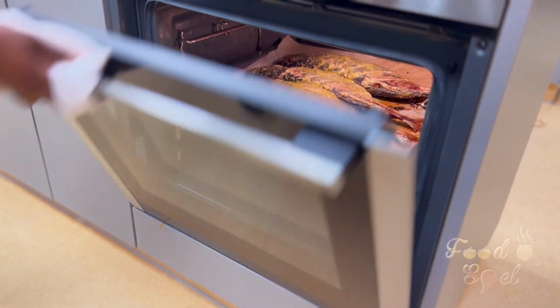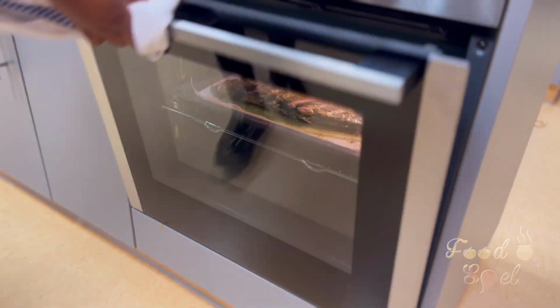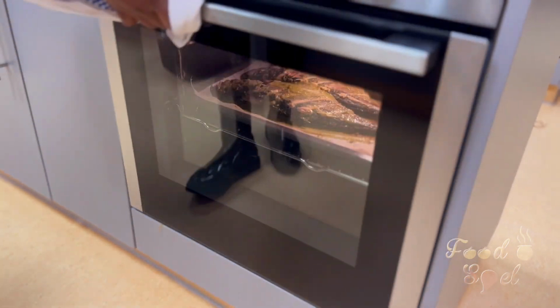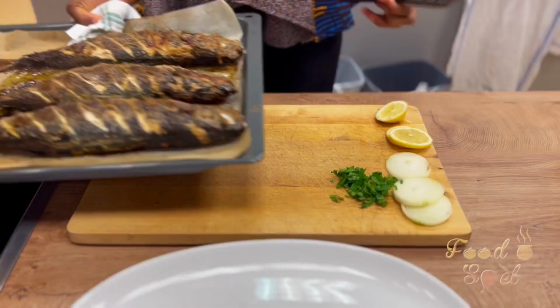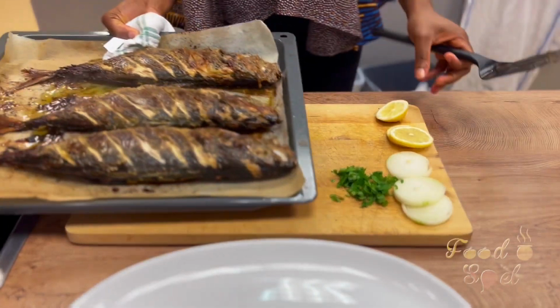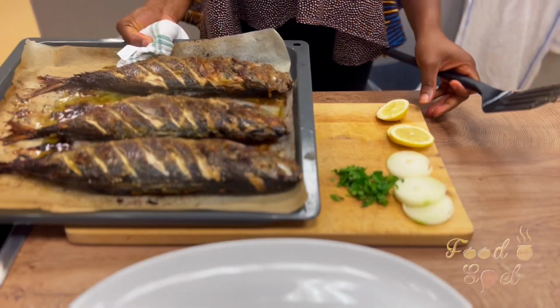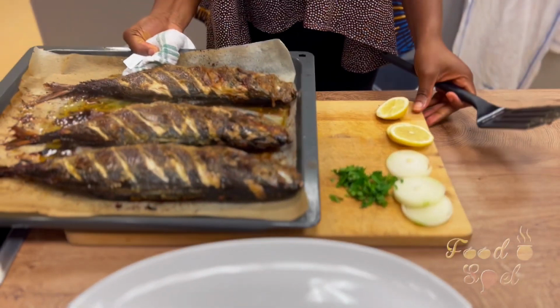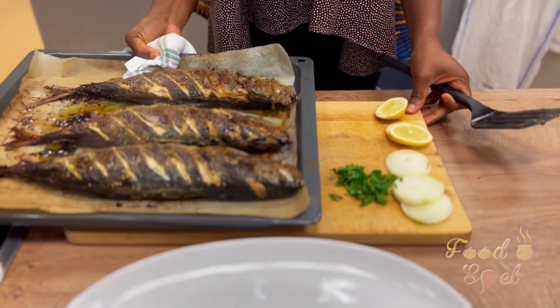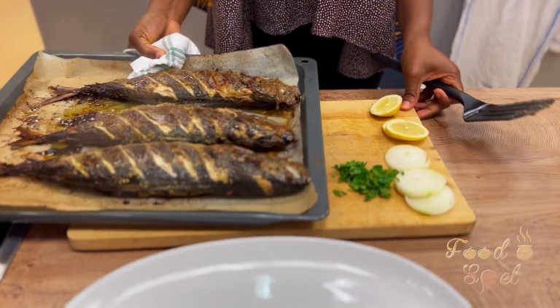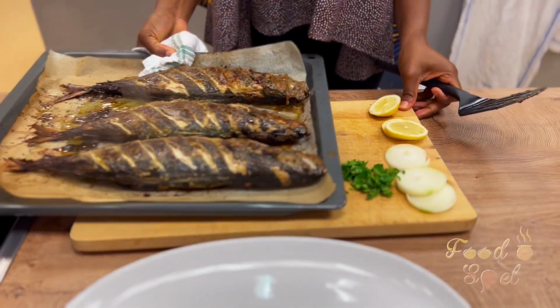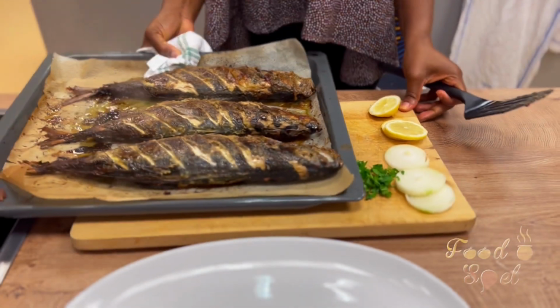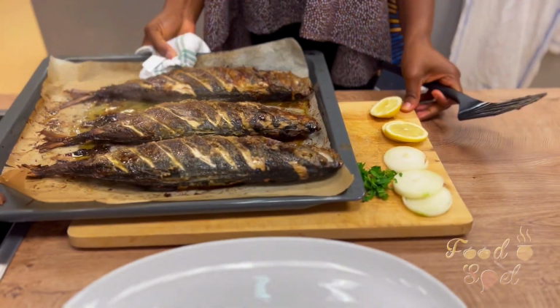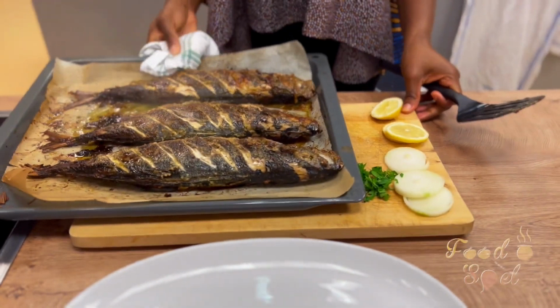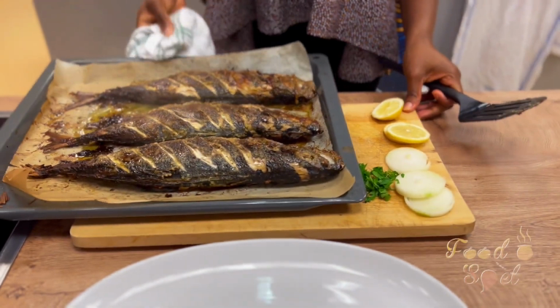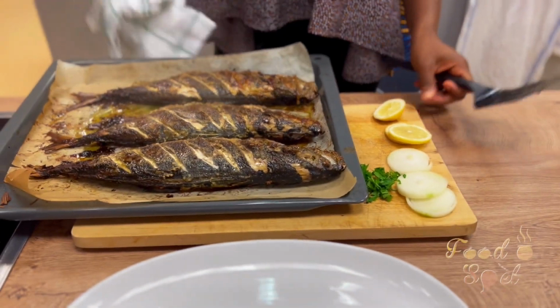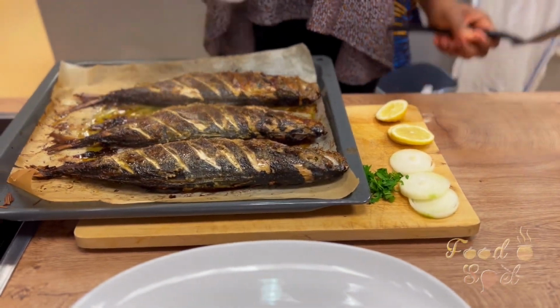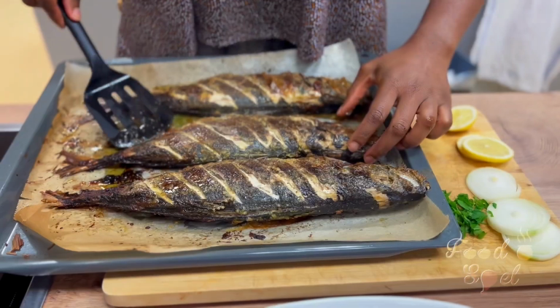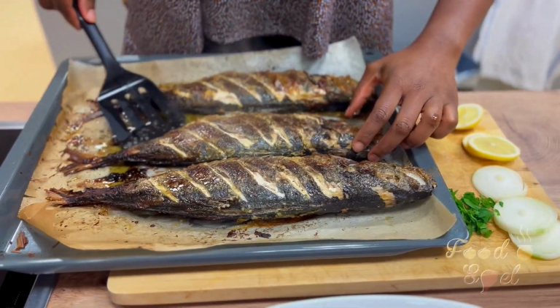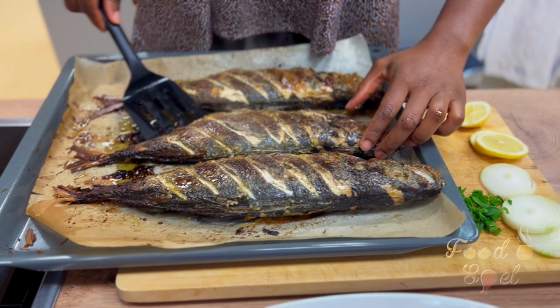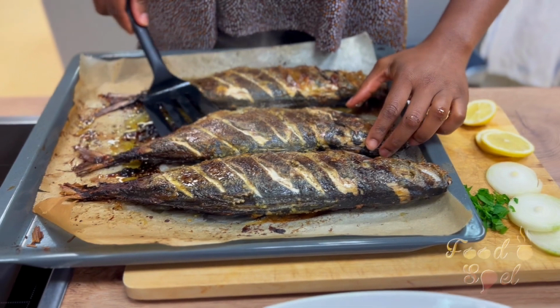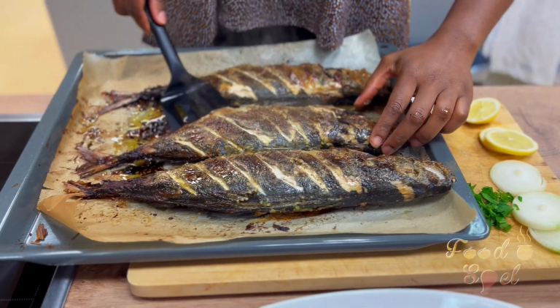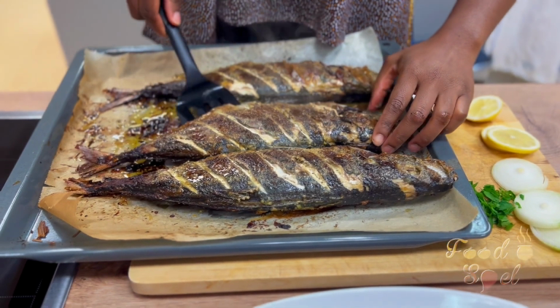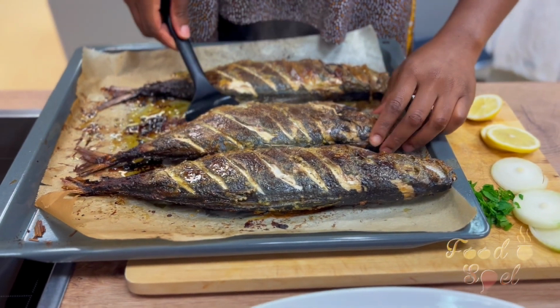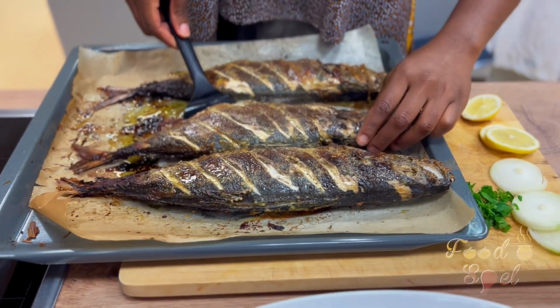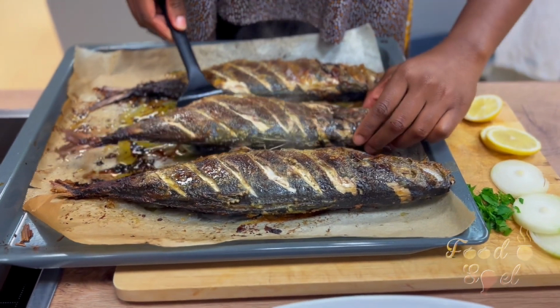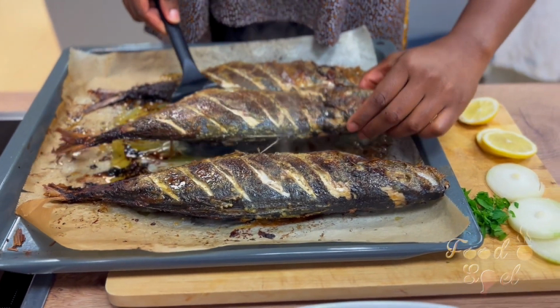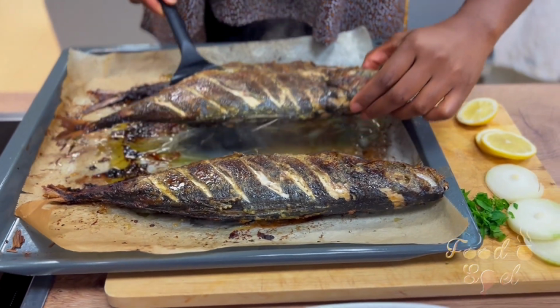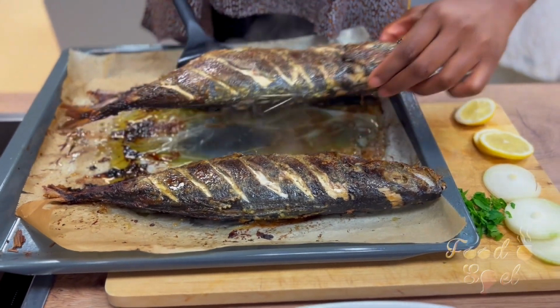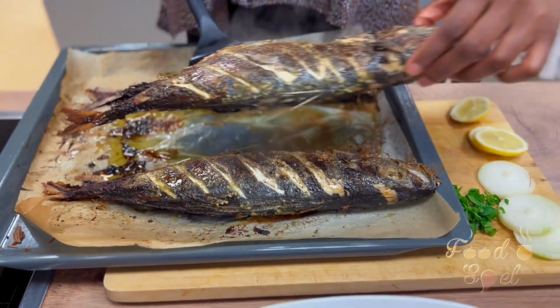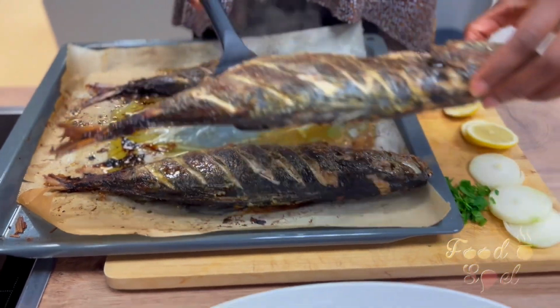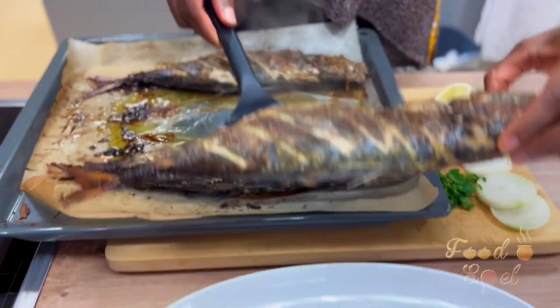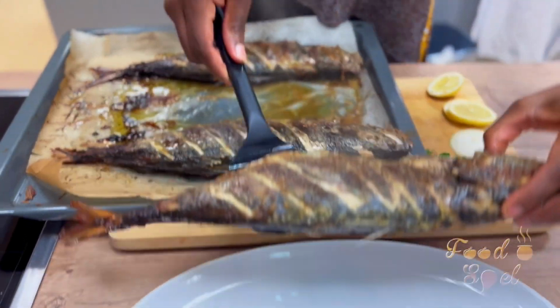And voilà guys, the fish is ready! Mmm, look at that! Words can't express the joy I was feeling in my heart.